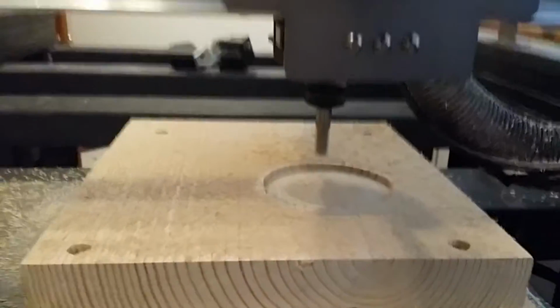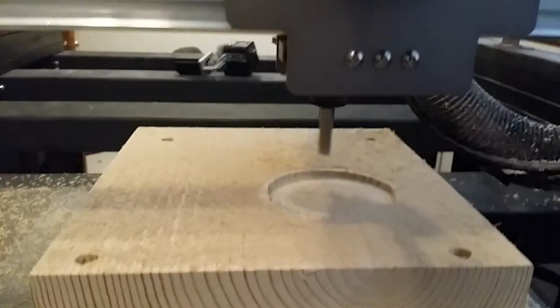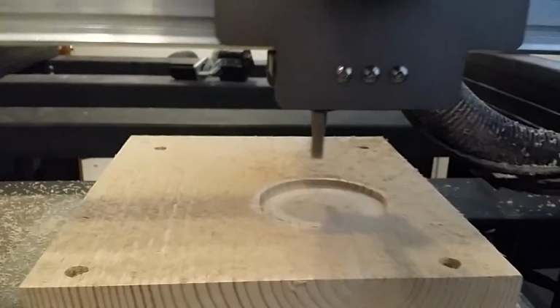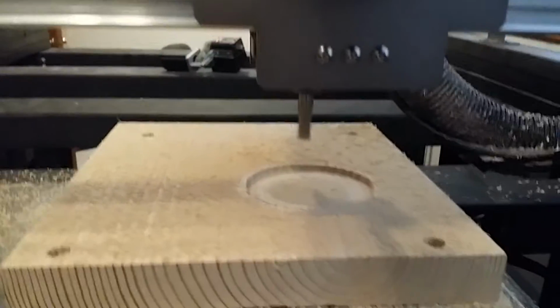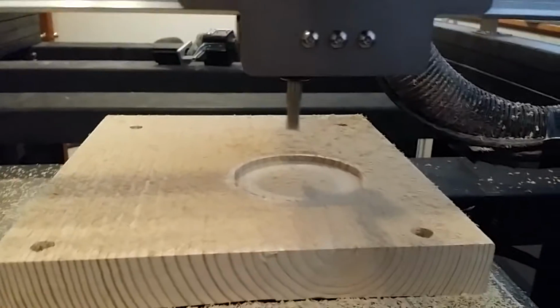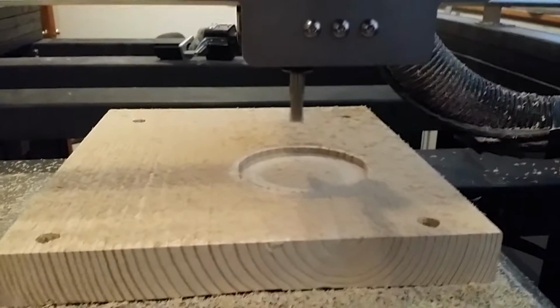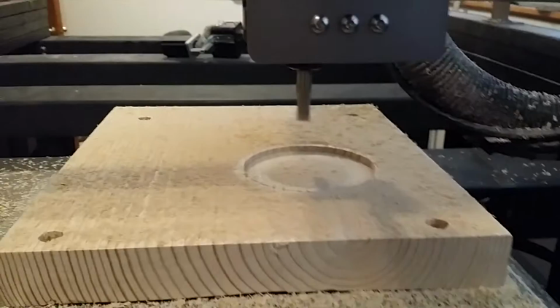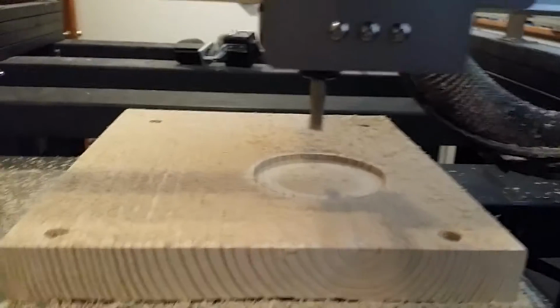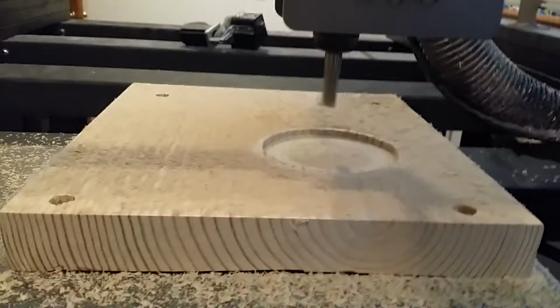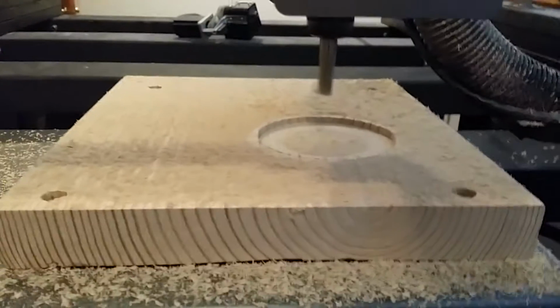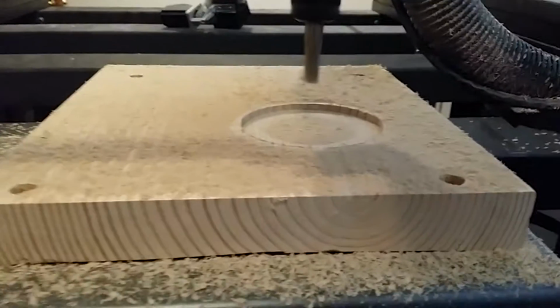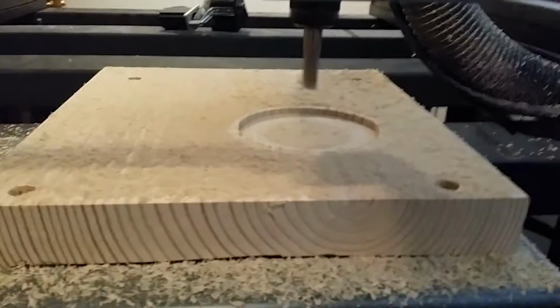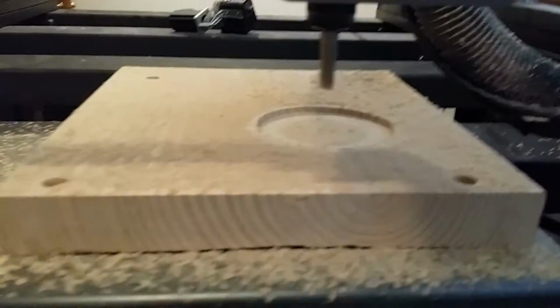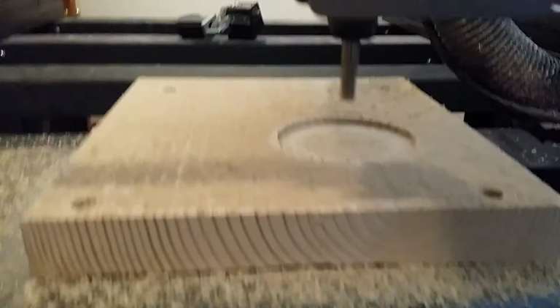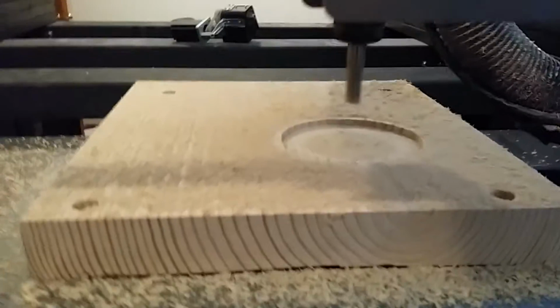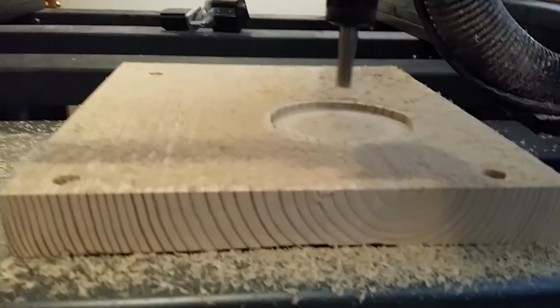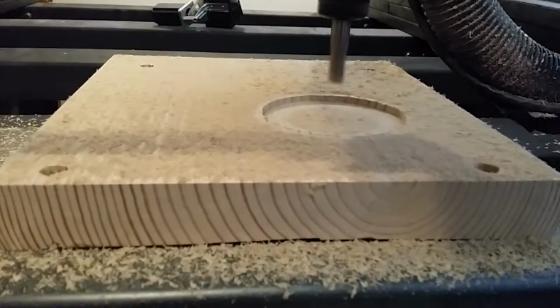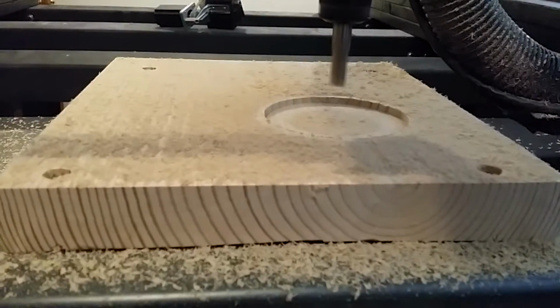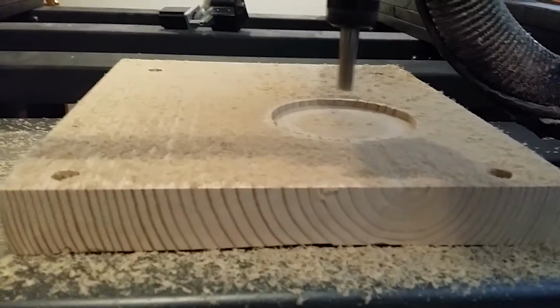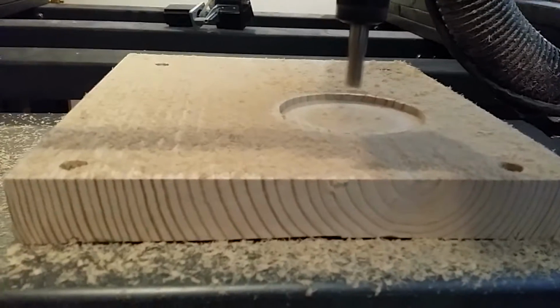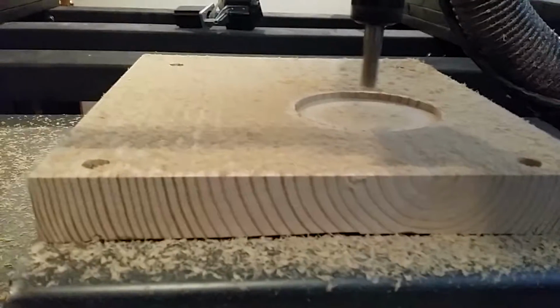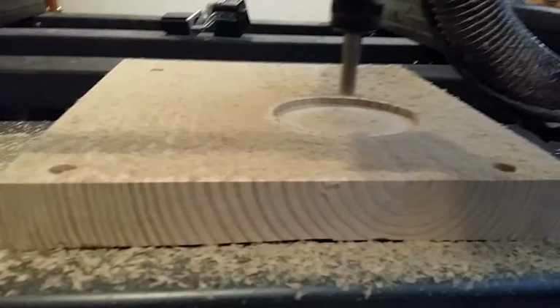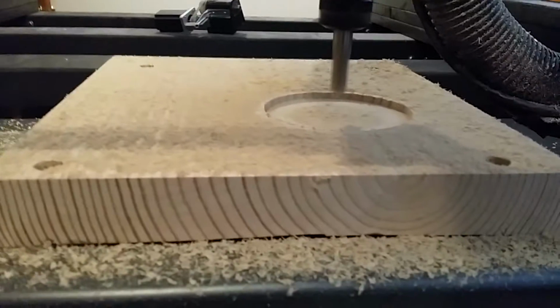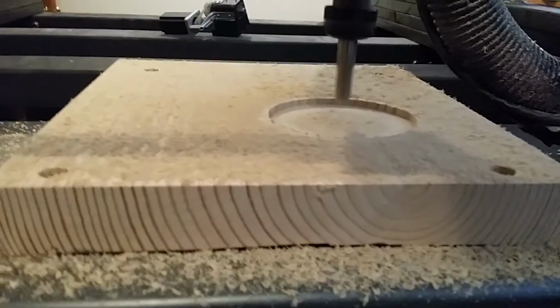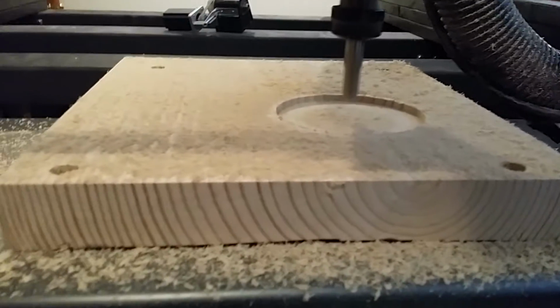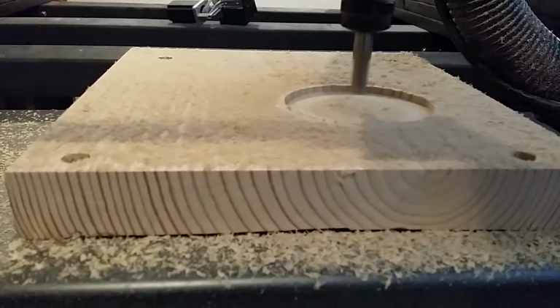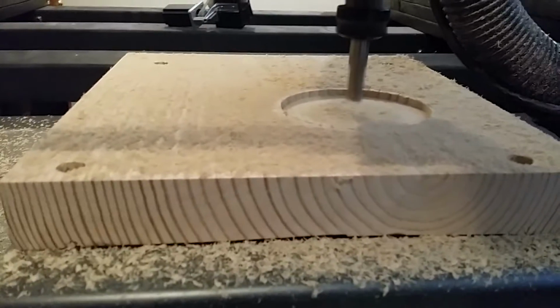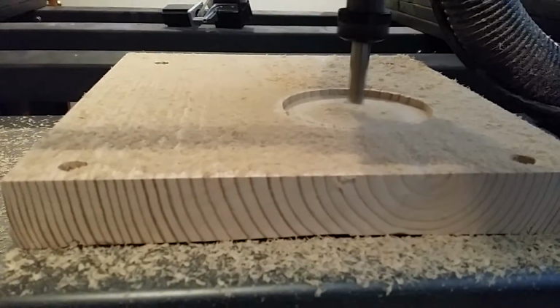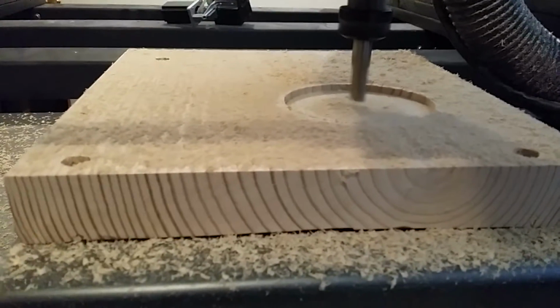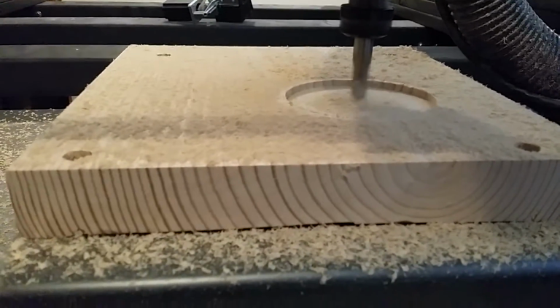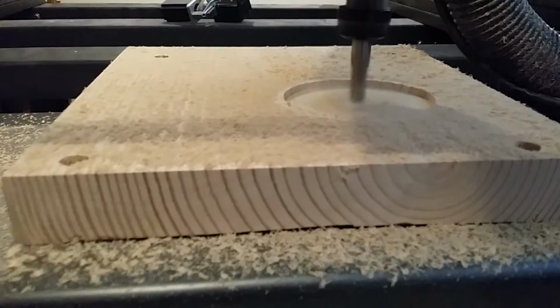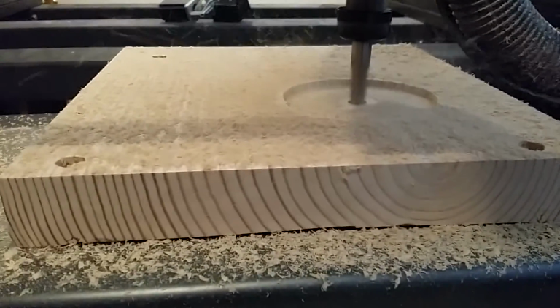The vacuum is obviously off, so there will be a few chips left on the workpiece.